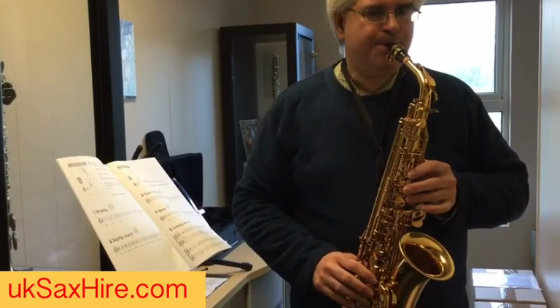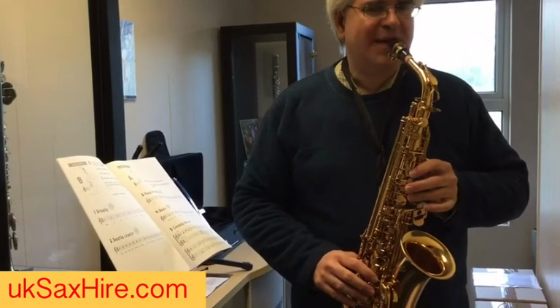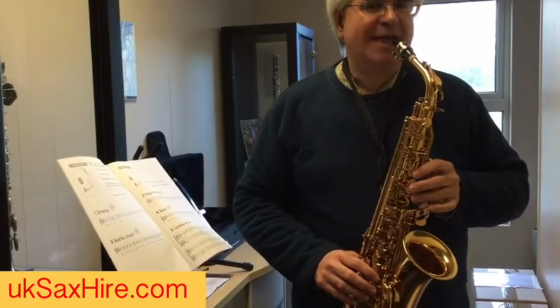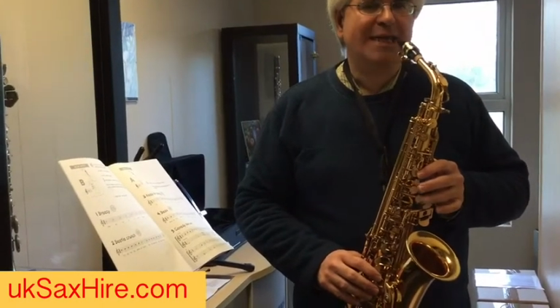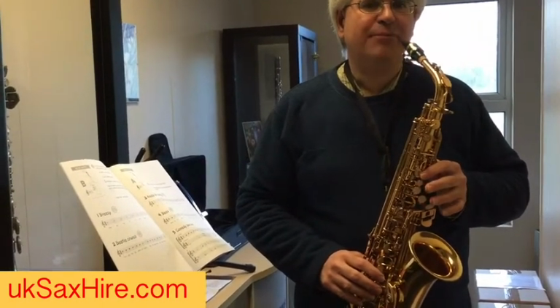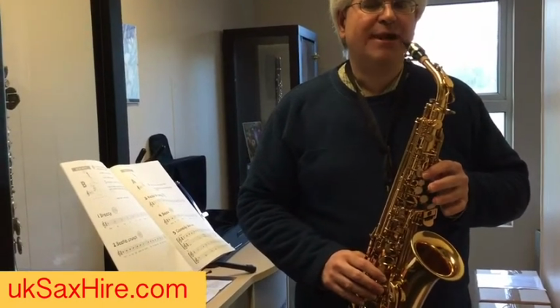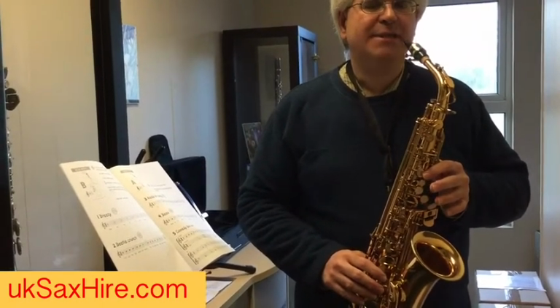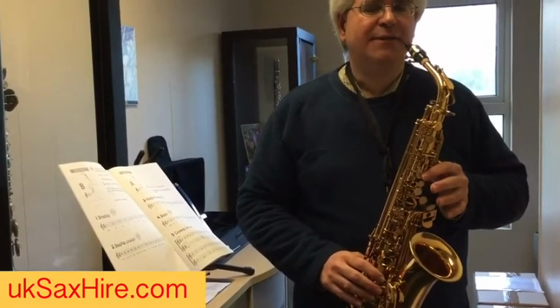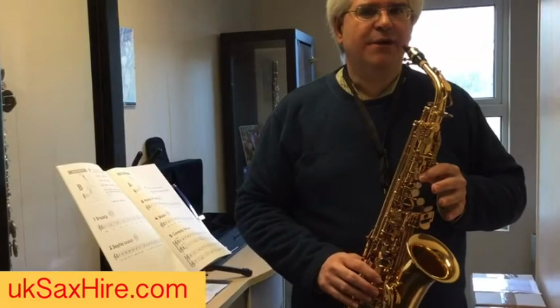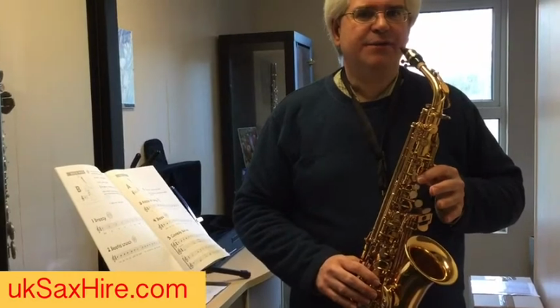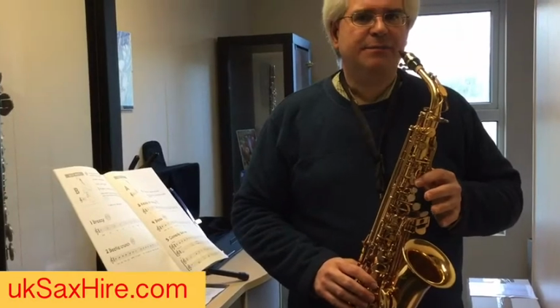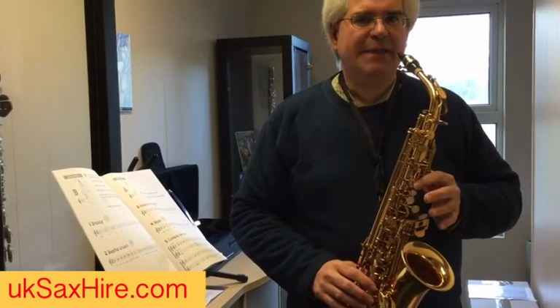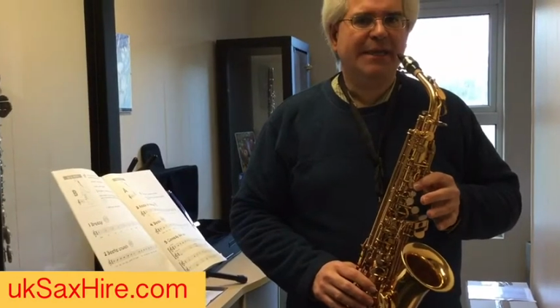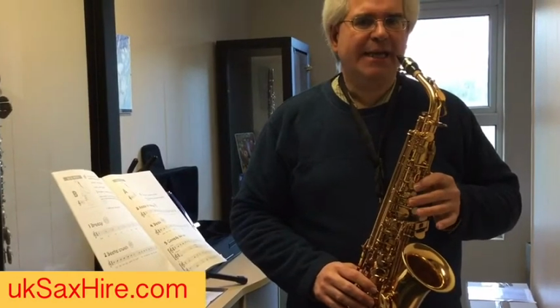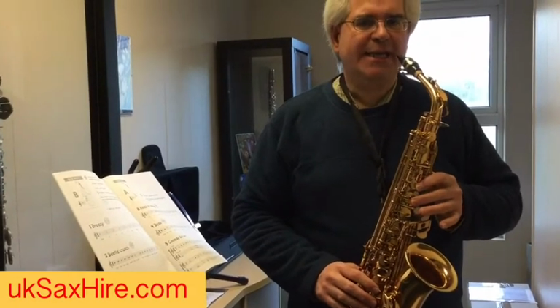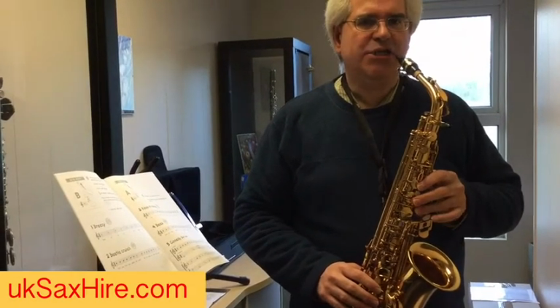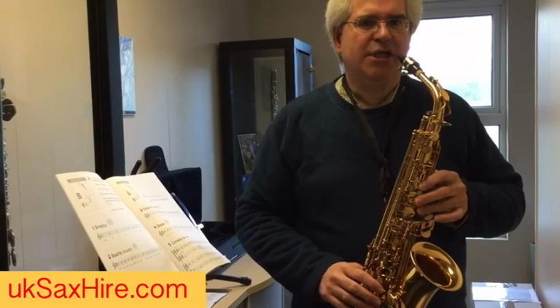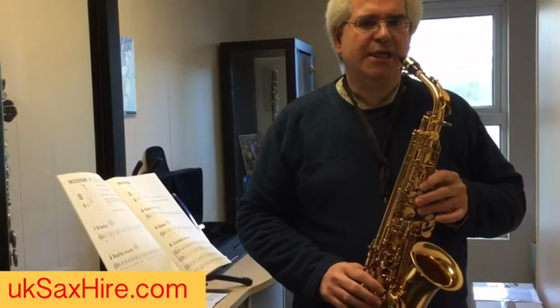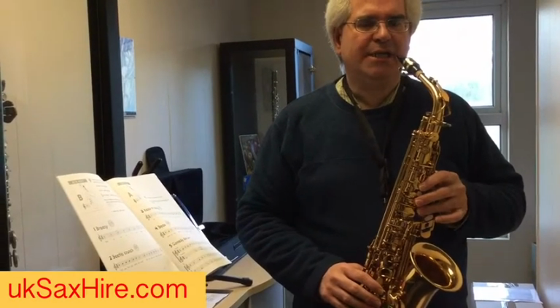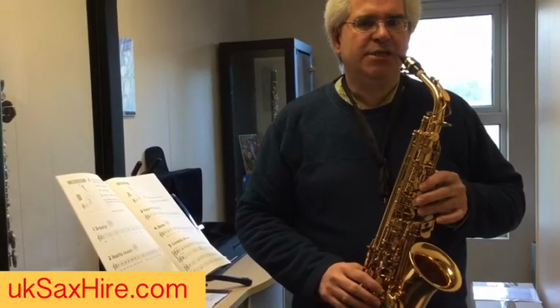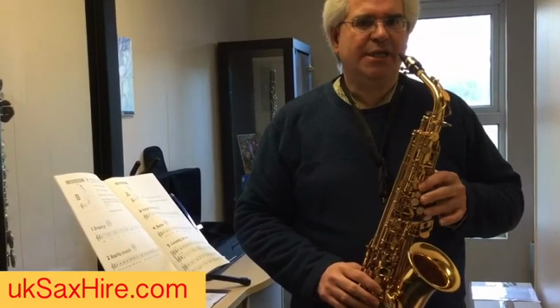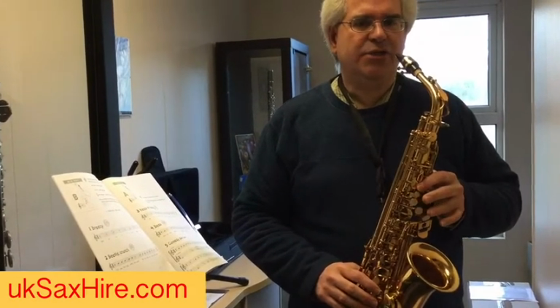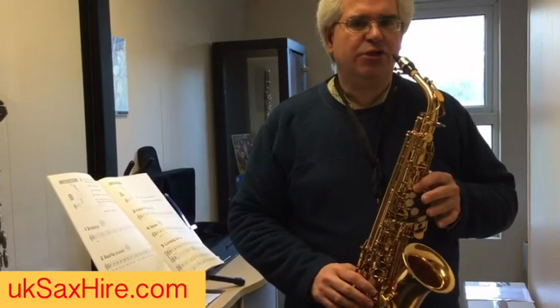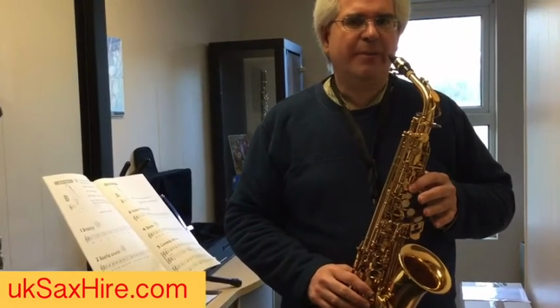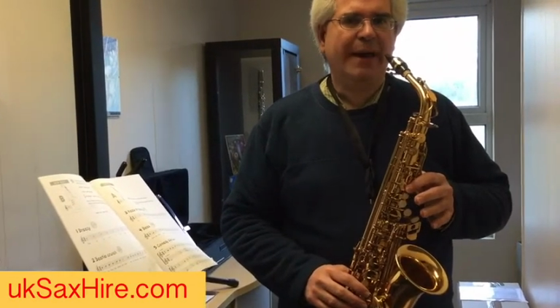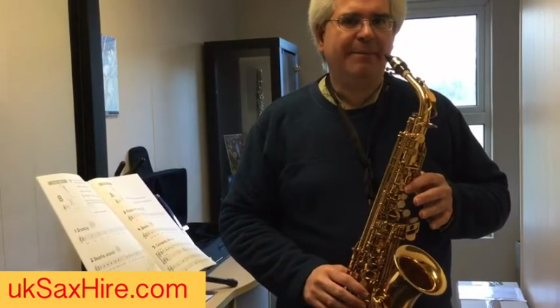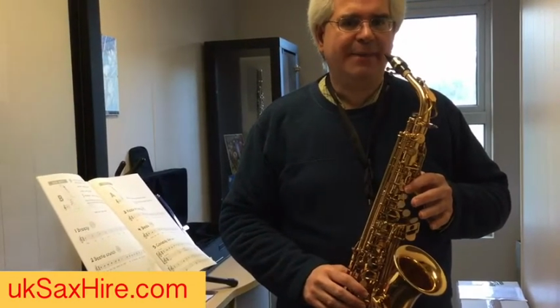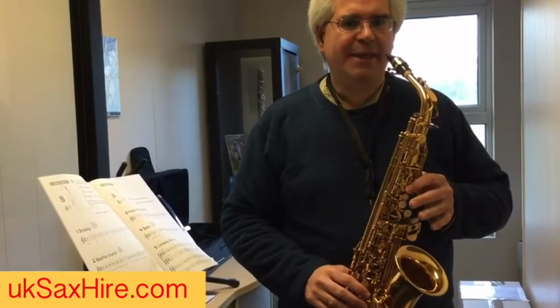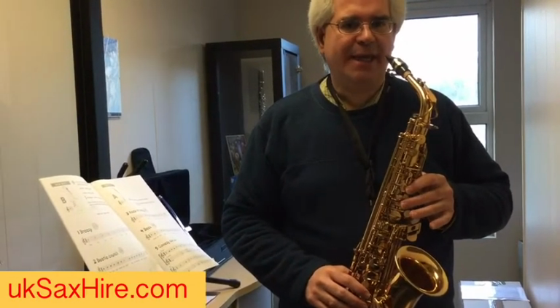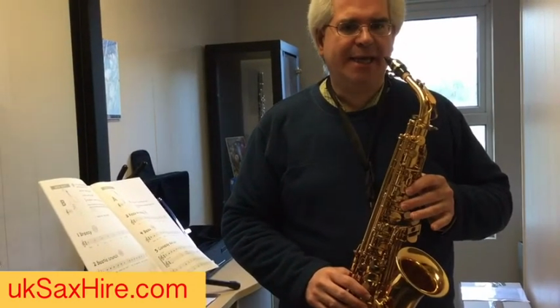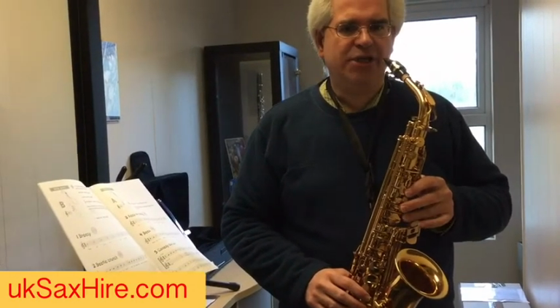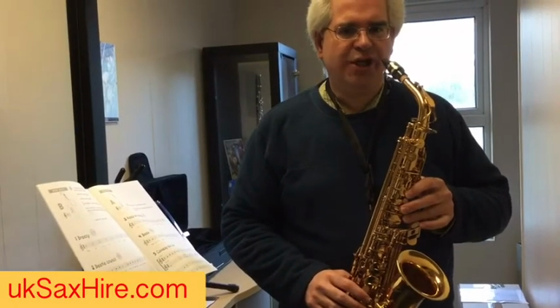Keep practising those: B, A, G — just get used to your BAG. B, A, G.